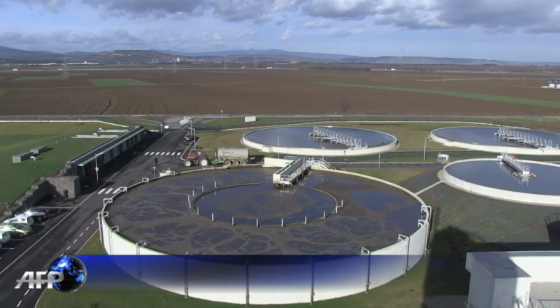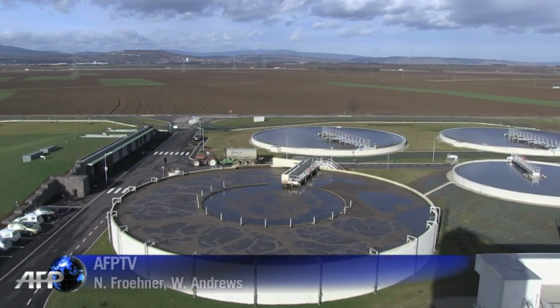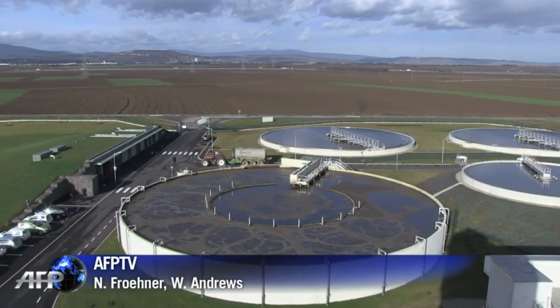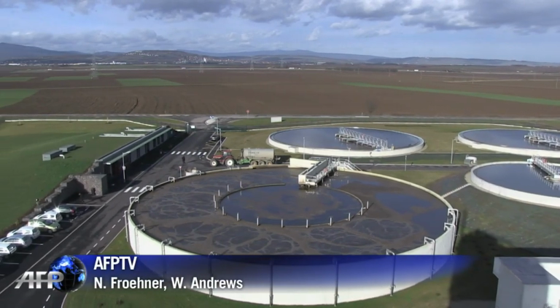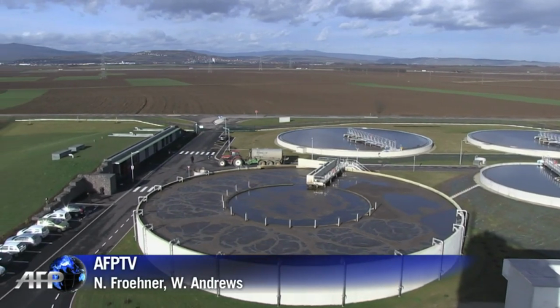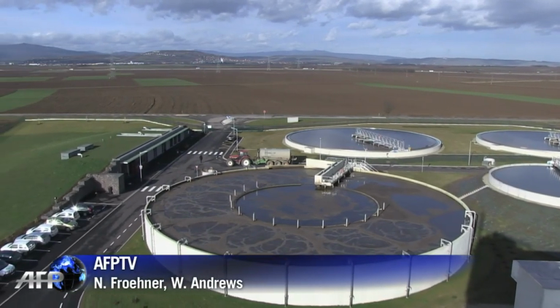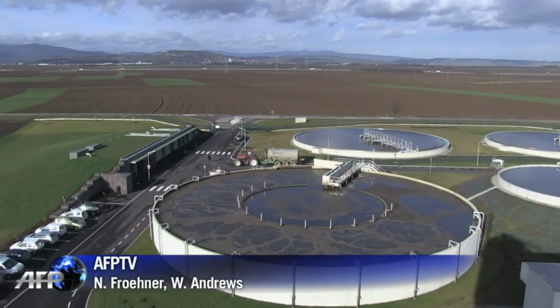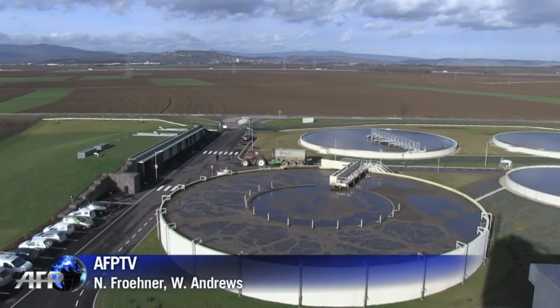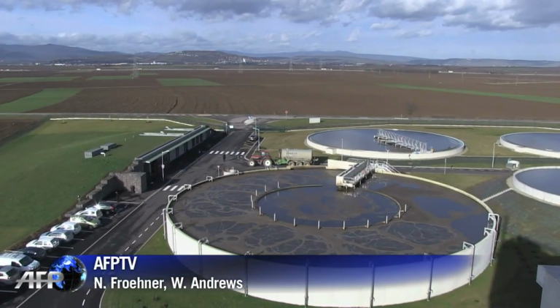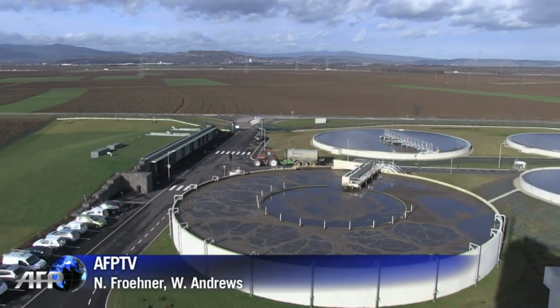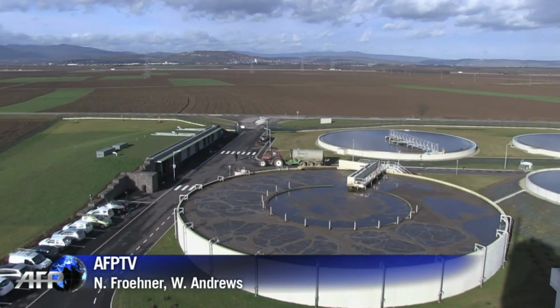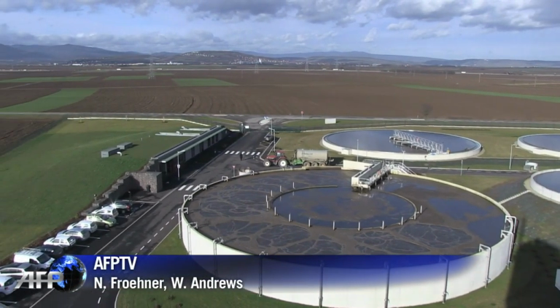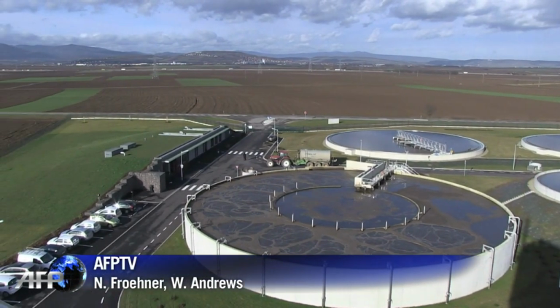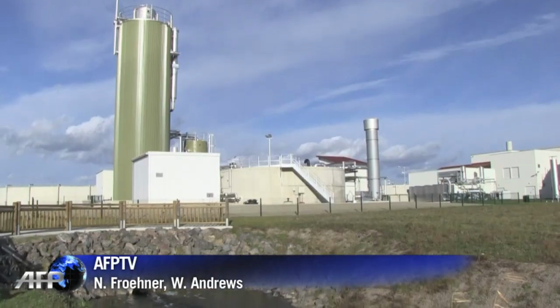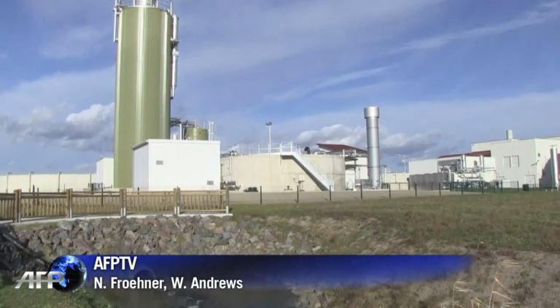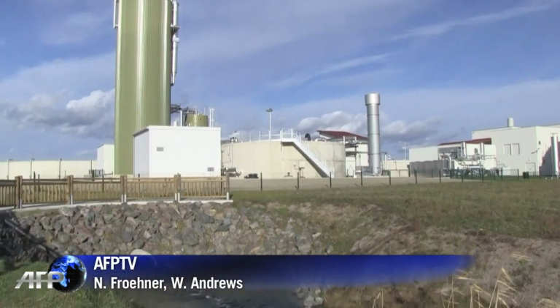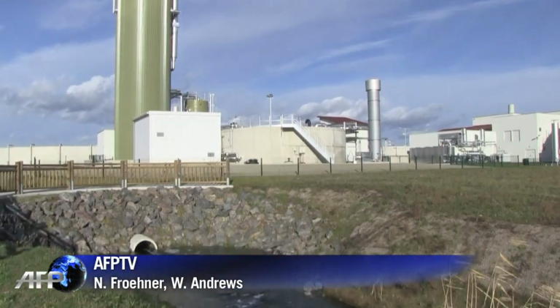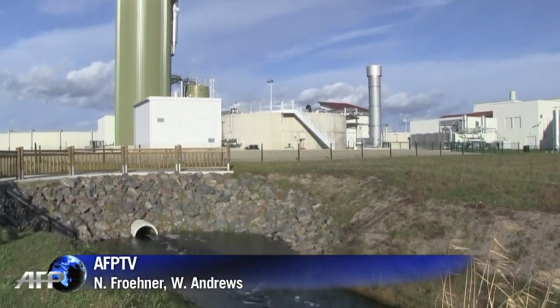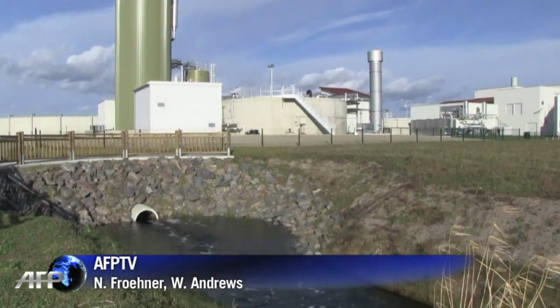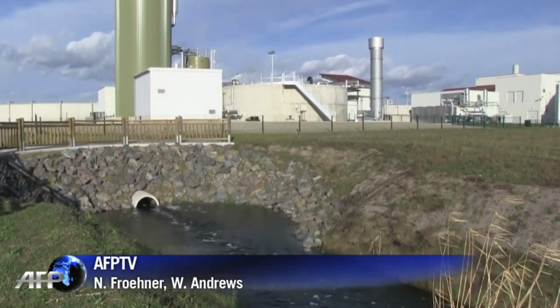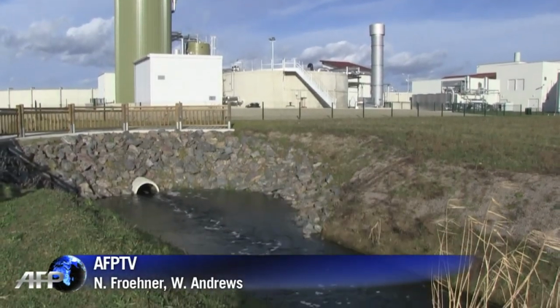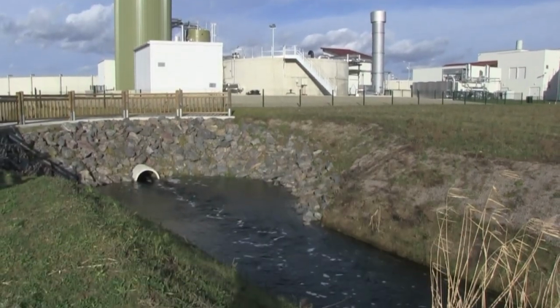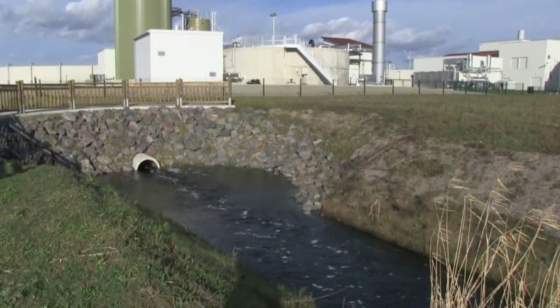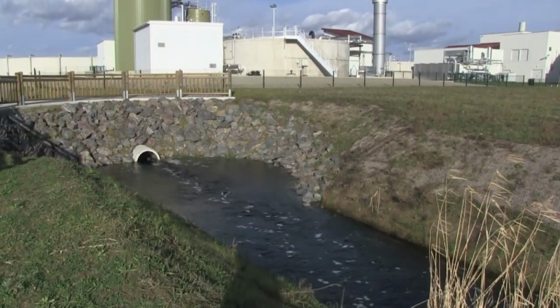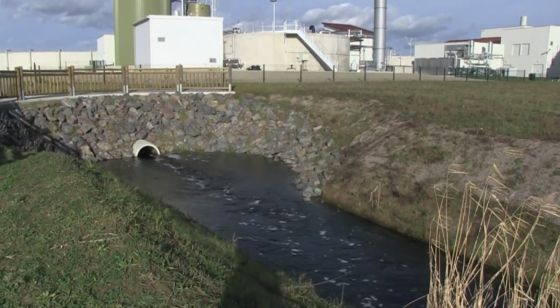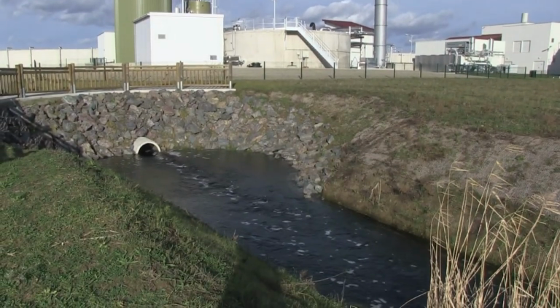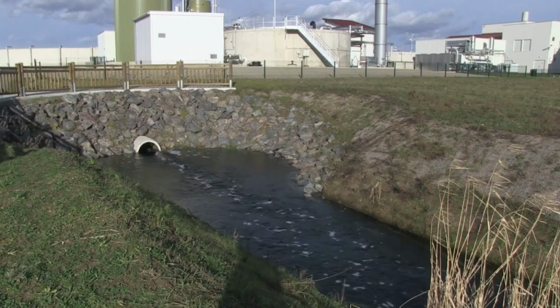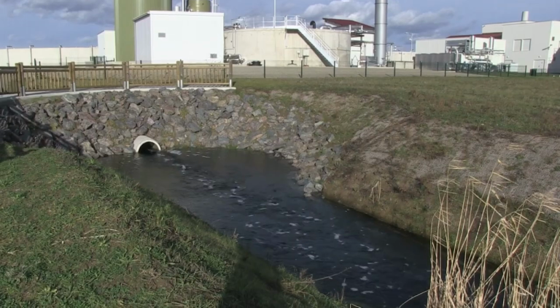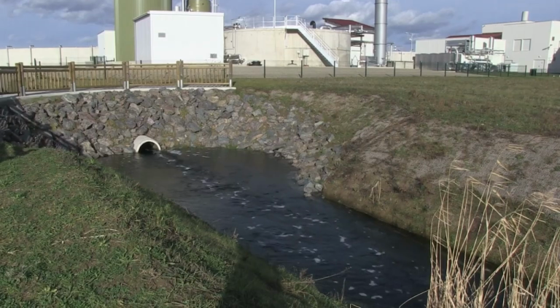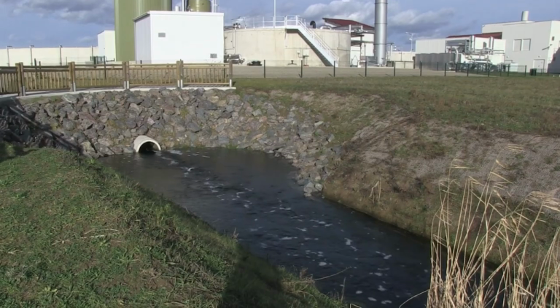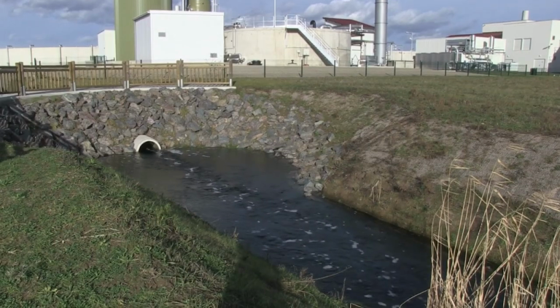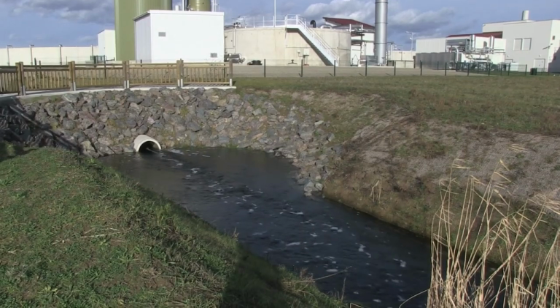A sign that a lot of cabbage will be needed before sauerkraut becomes the energy source of the future.